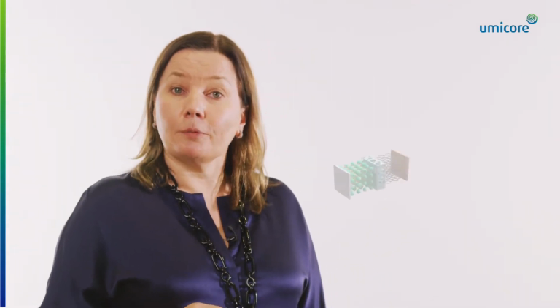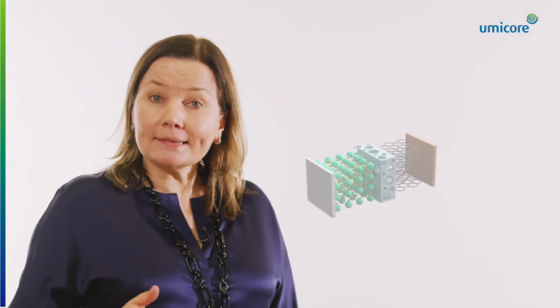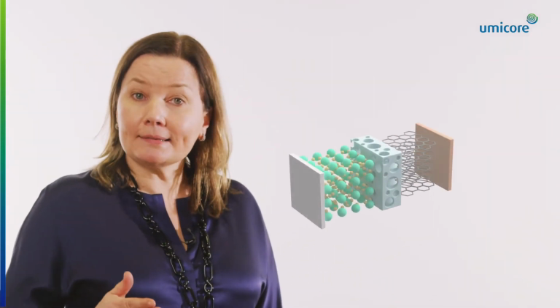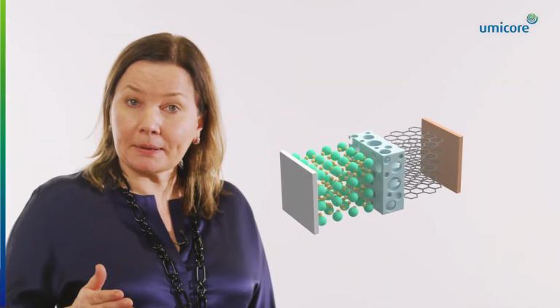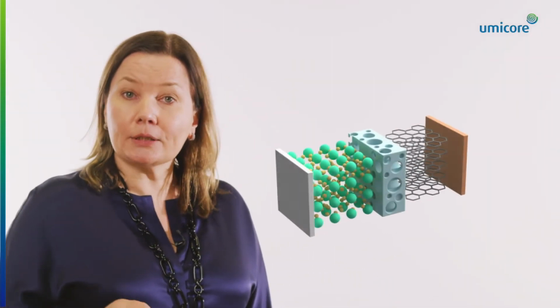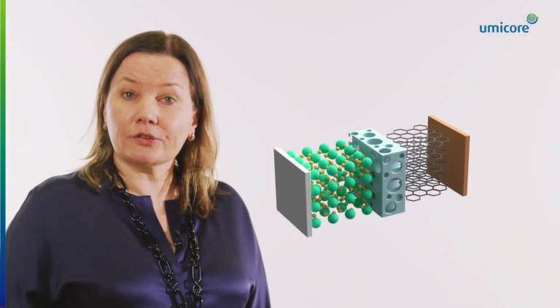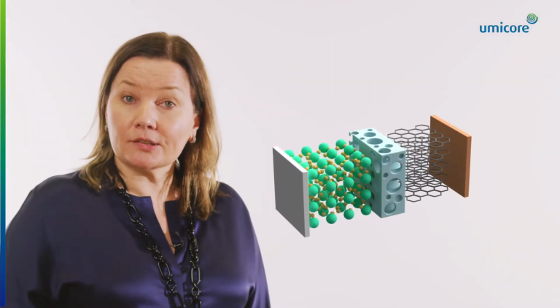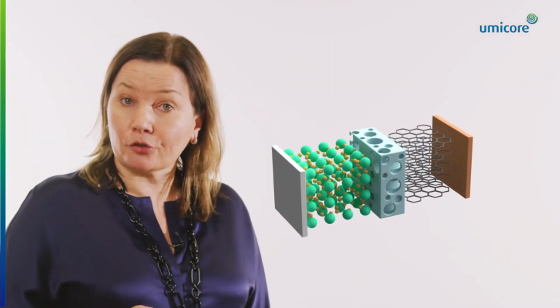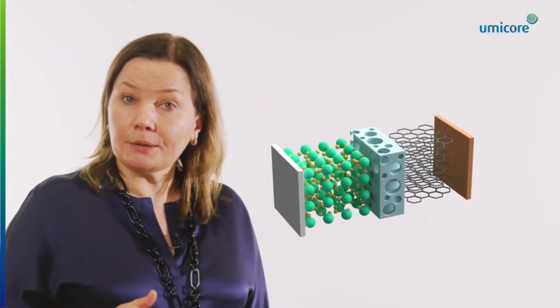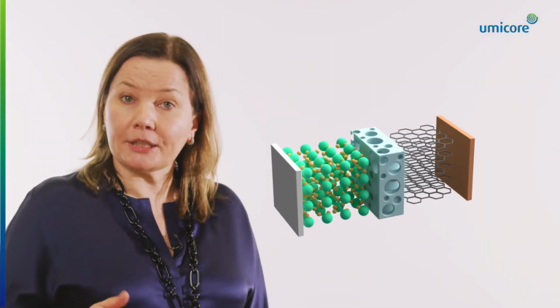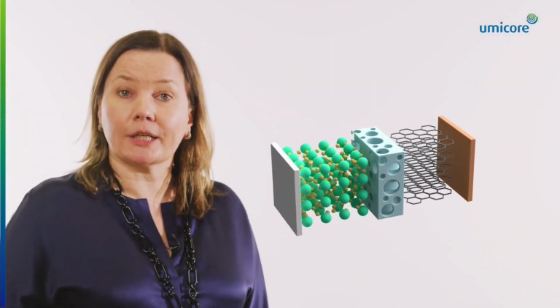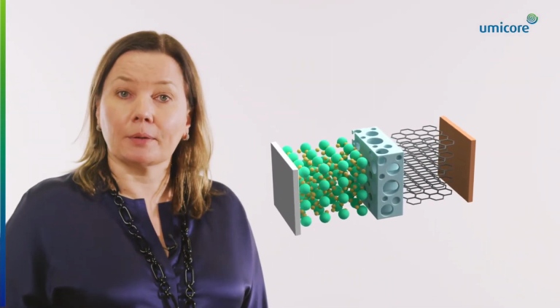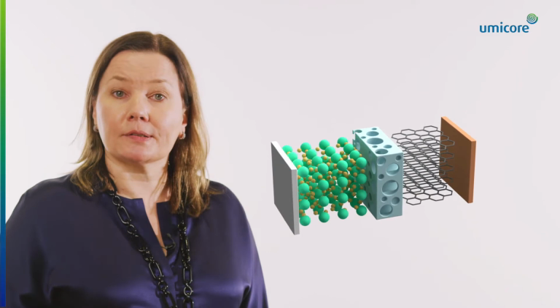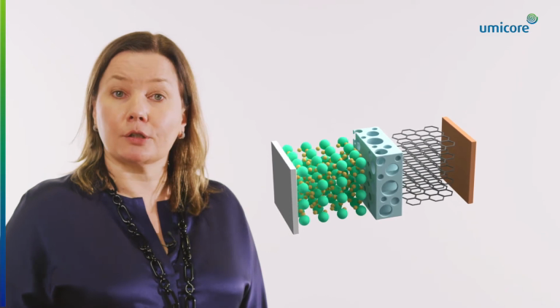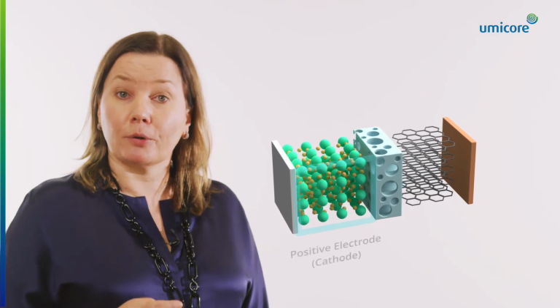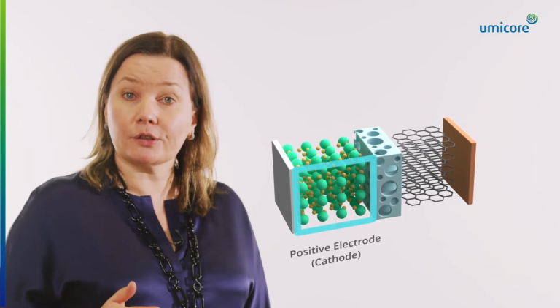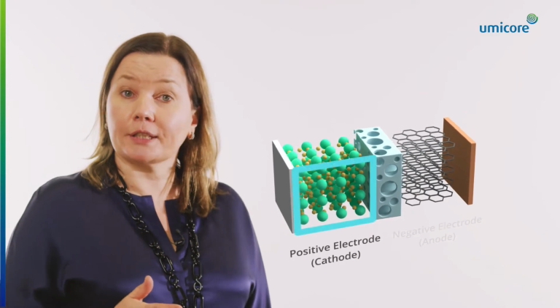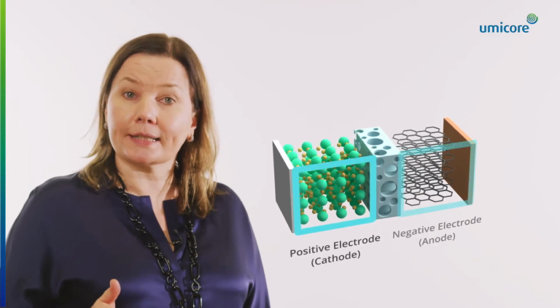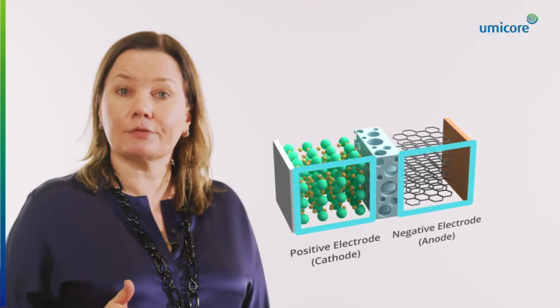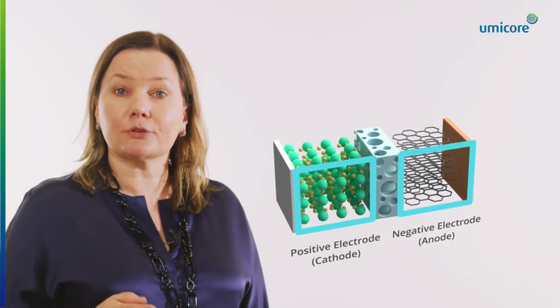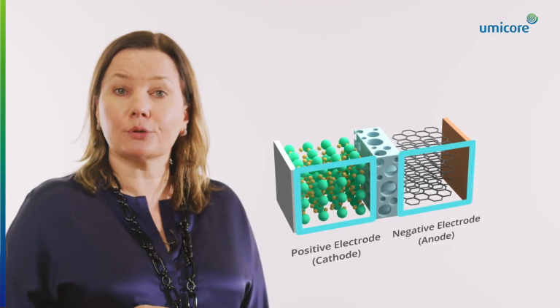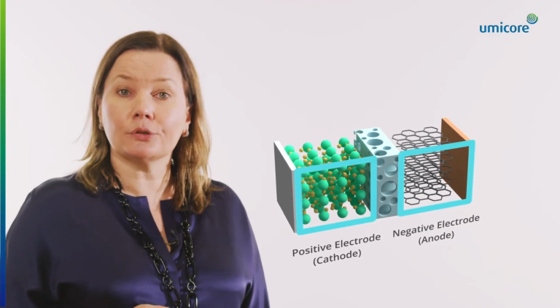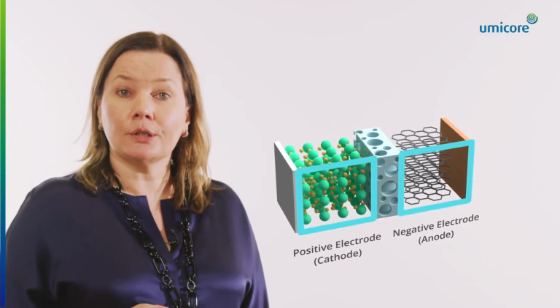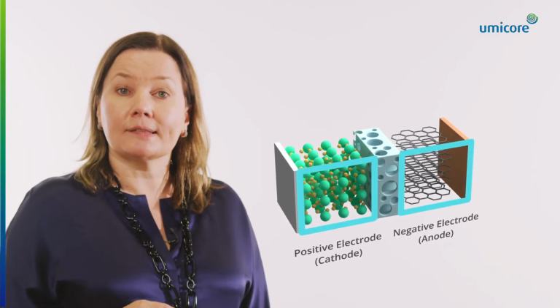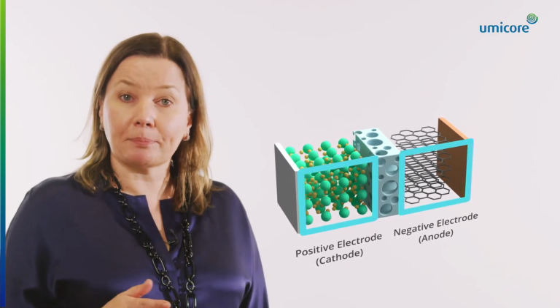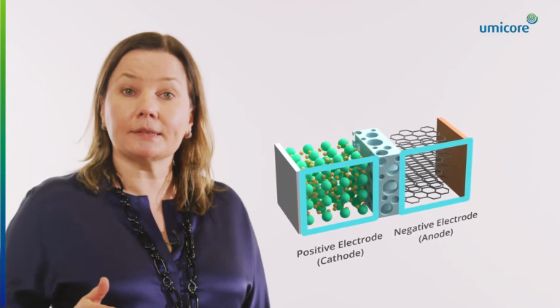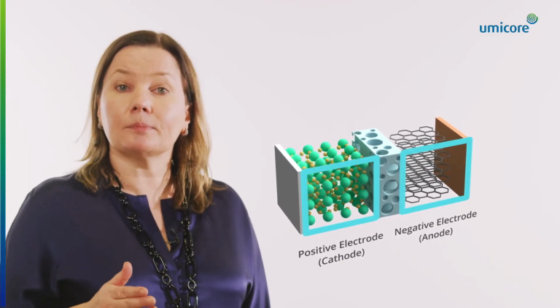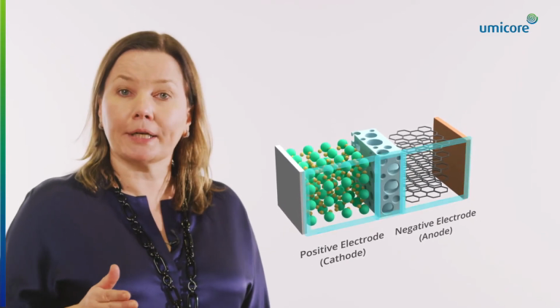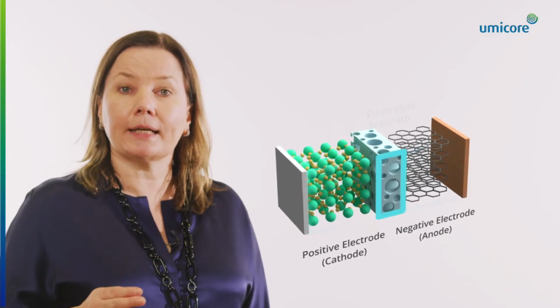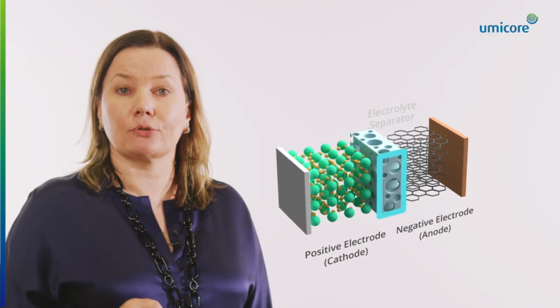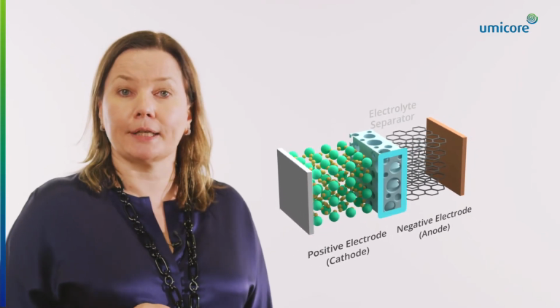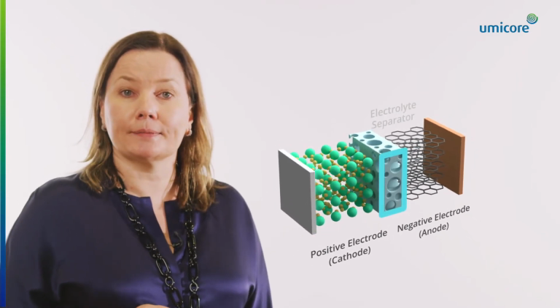A battery typically contains three major elements: a positive and a negative electrode, separated by an electrolyte.